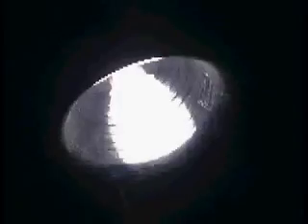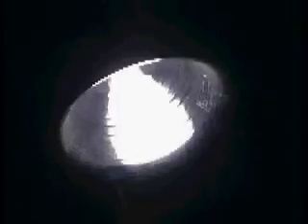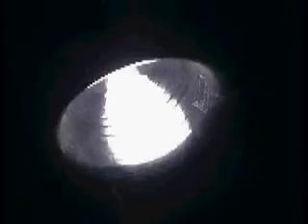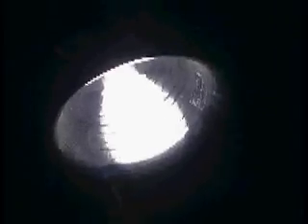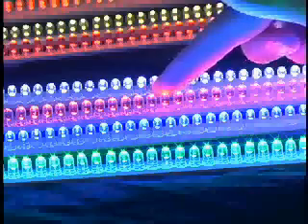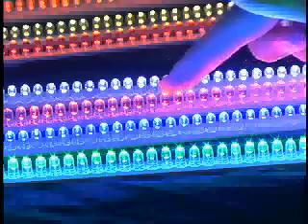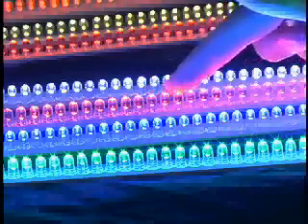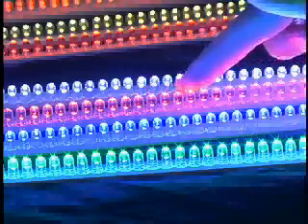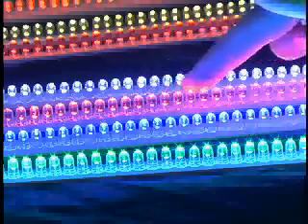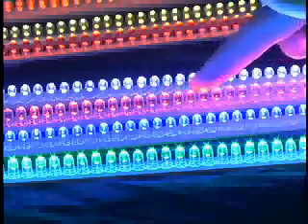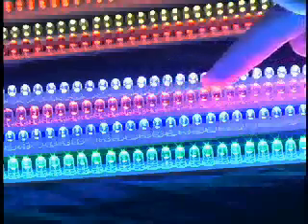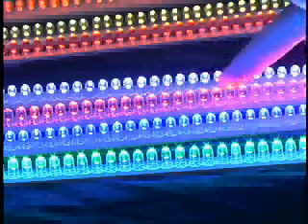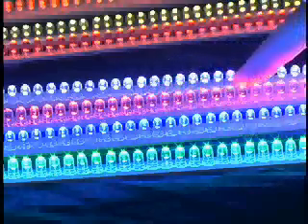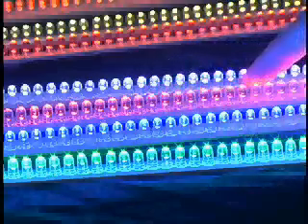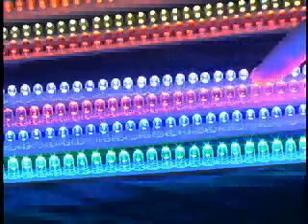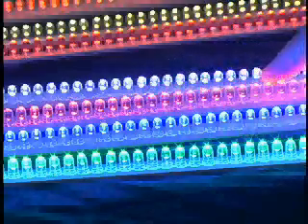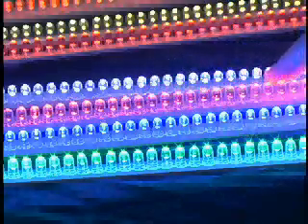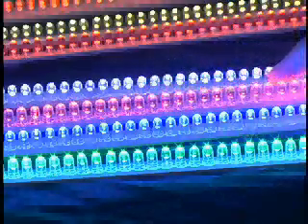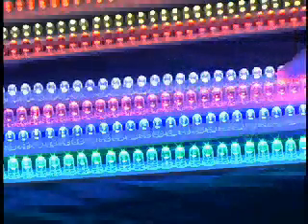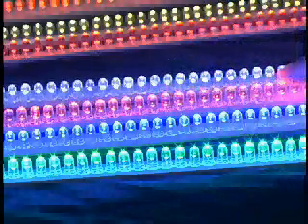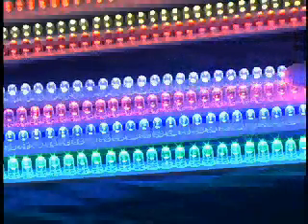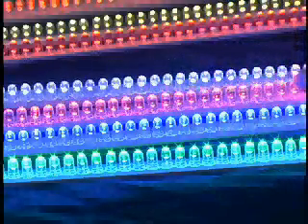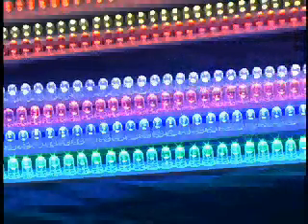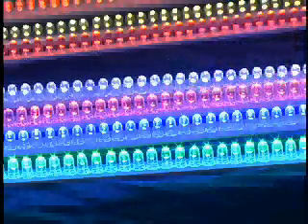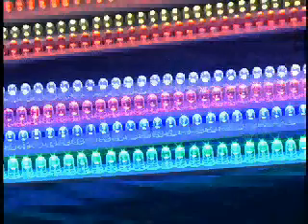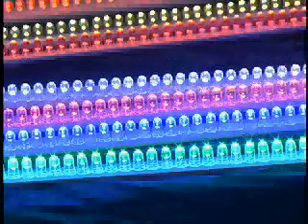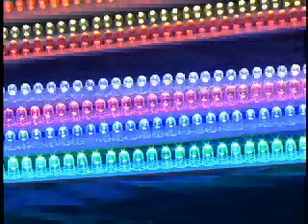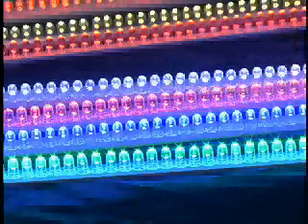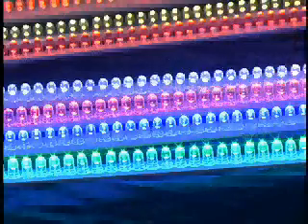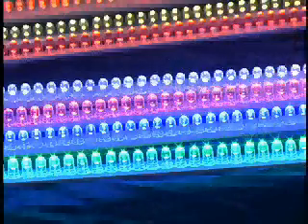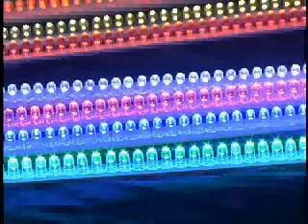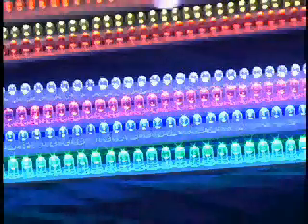LED lamps produce almost no heat and require 80 to 90 percent less operating power than equivalent incandescents, making them as friendly to the environment as they are to the operating budget.